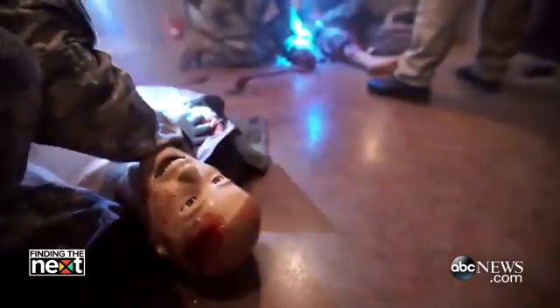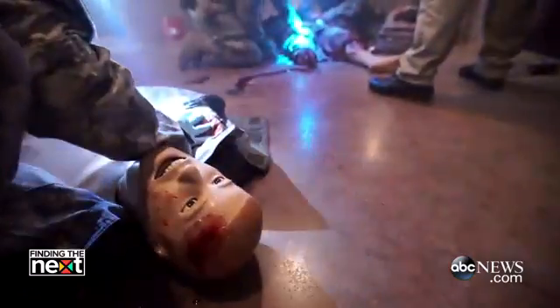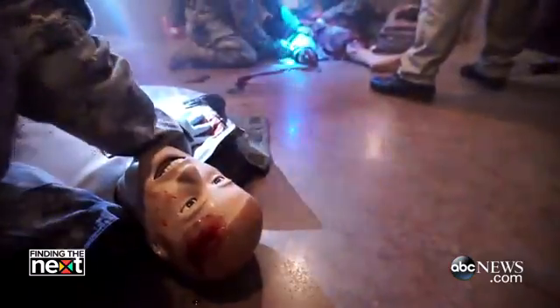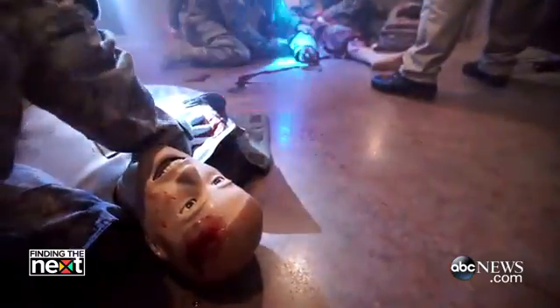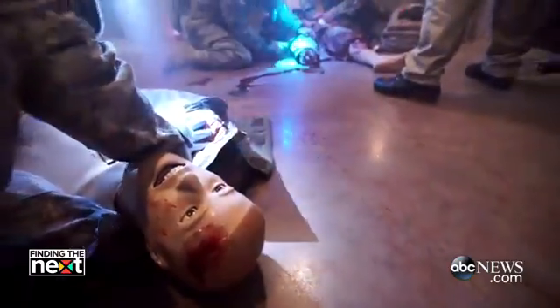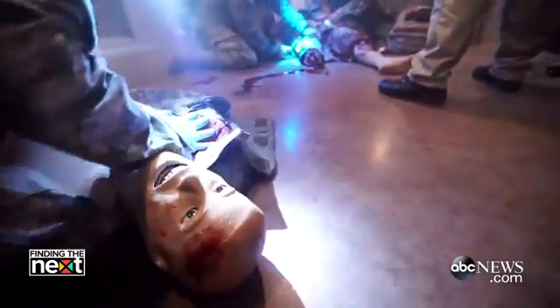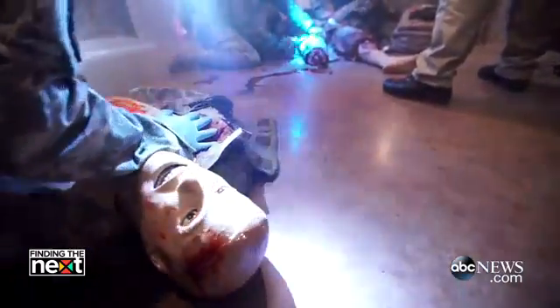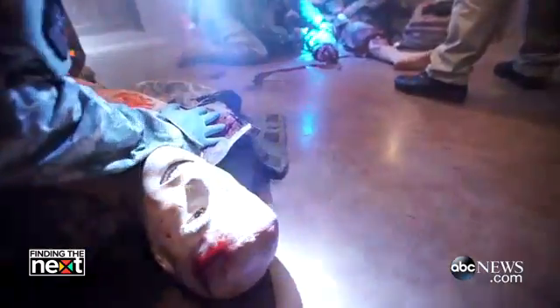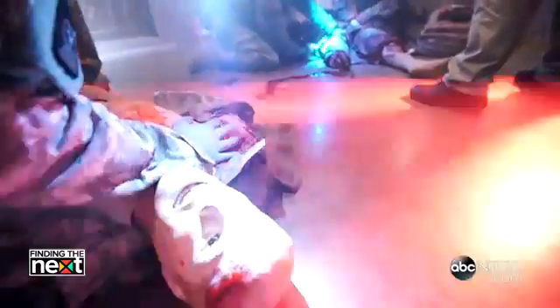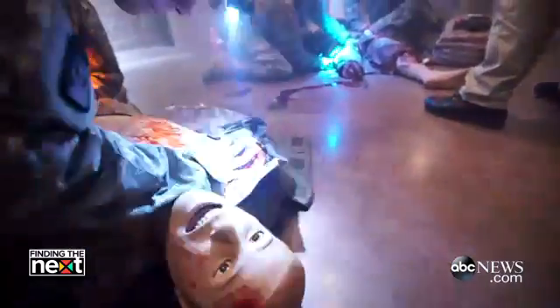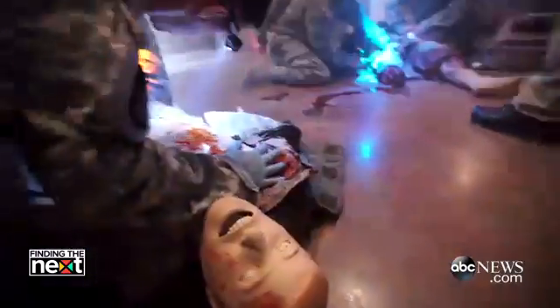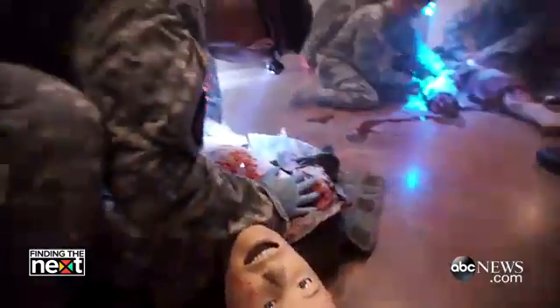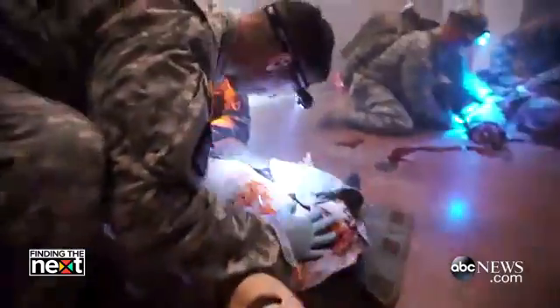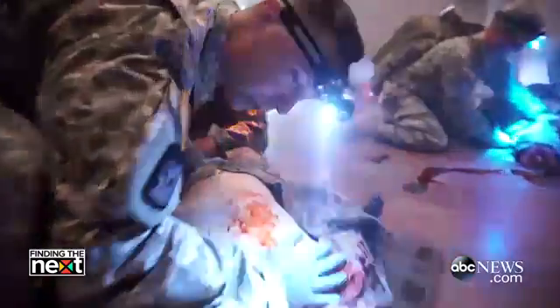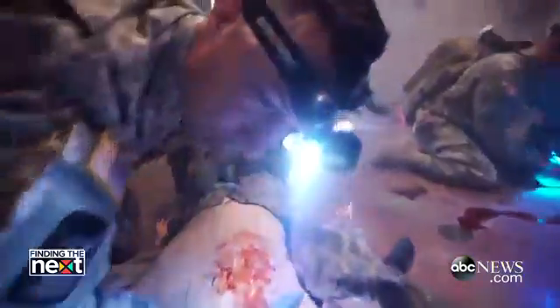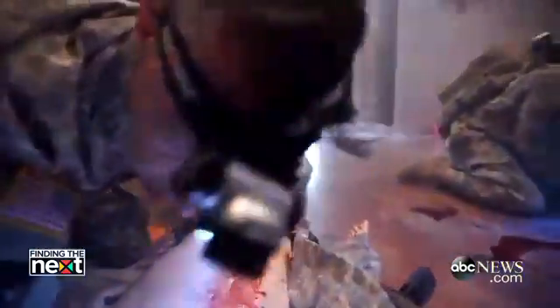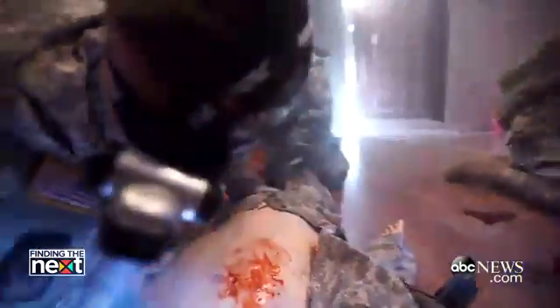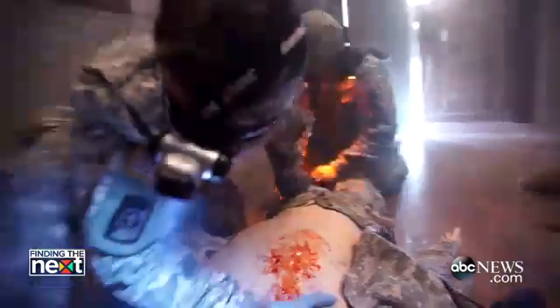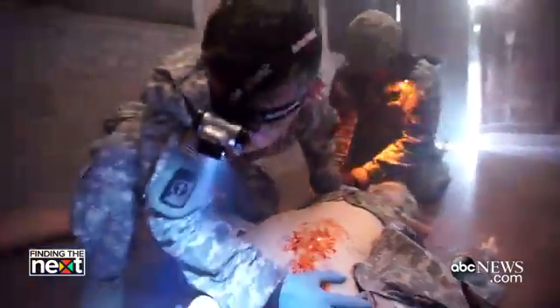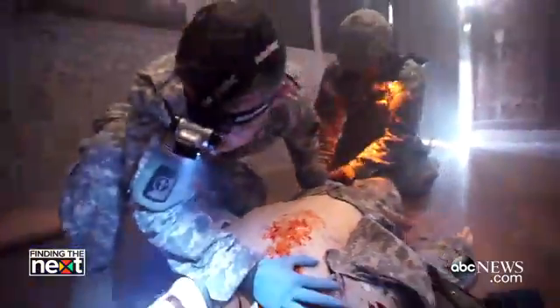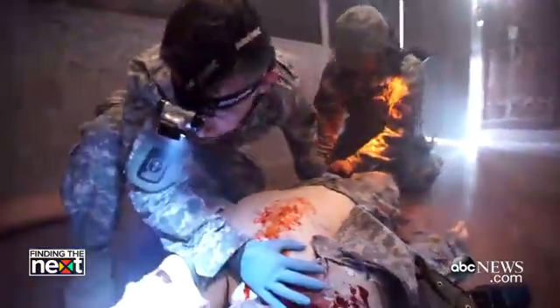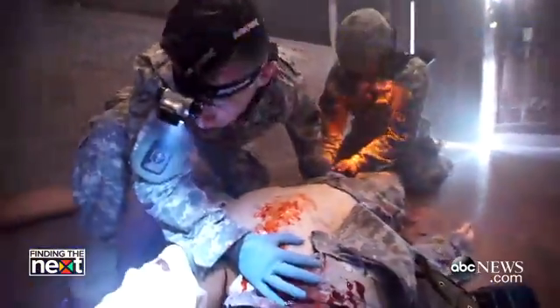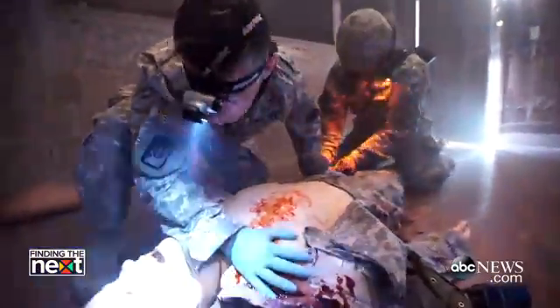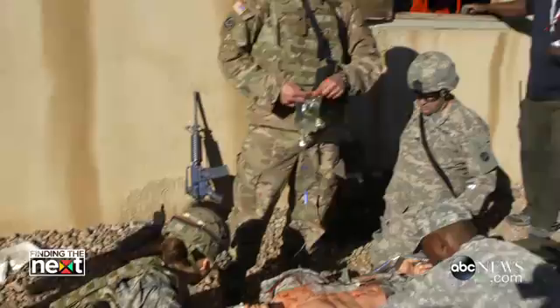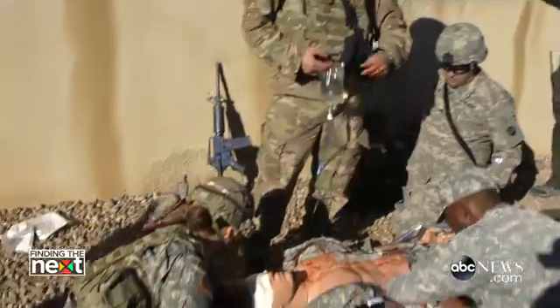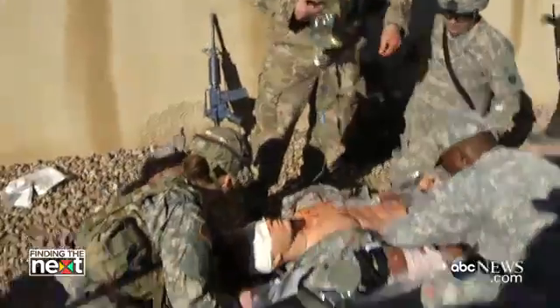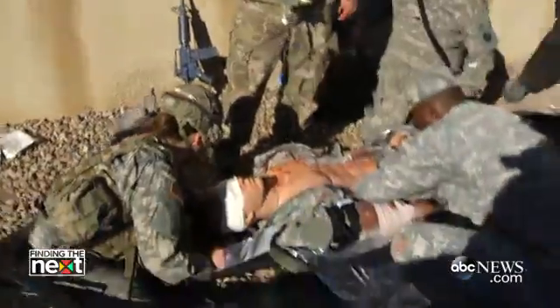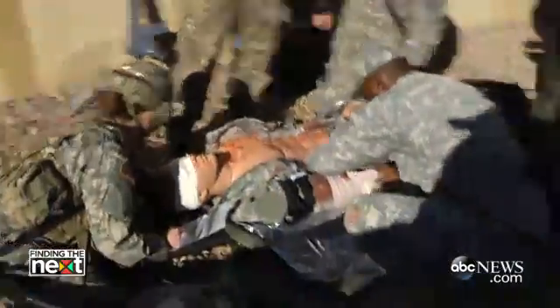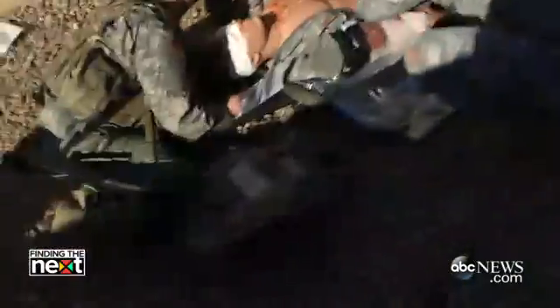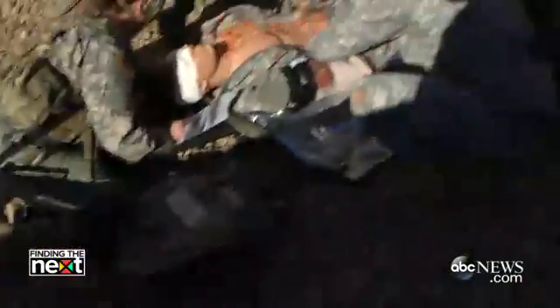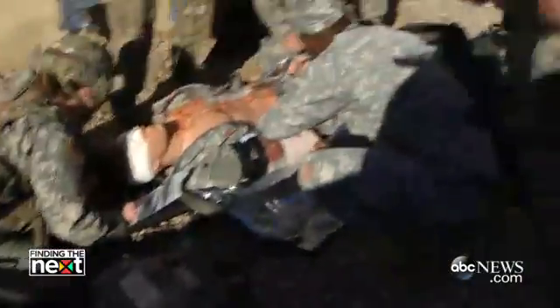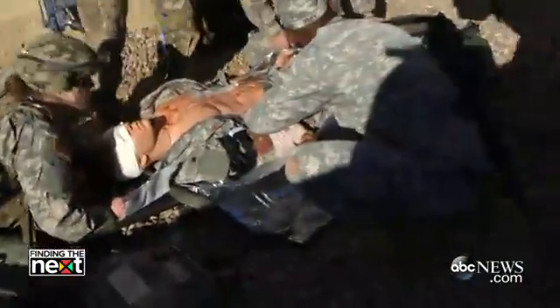Really hurt. We're going to get that fixed in a second. I'm going to put a tourniquet on your right lower leg.